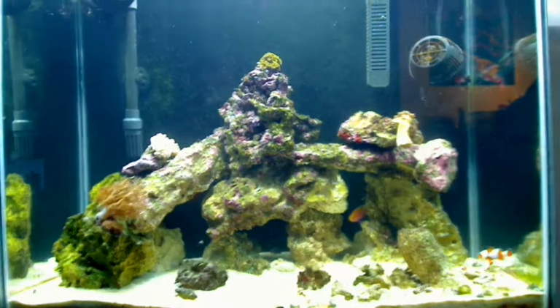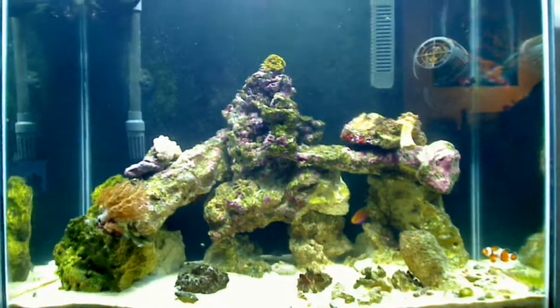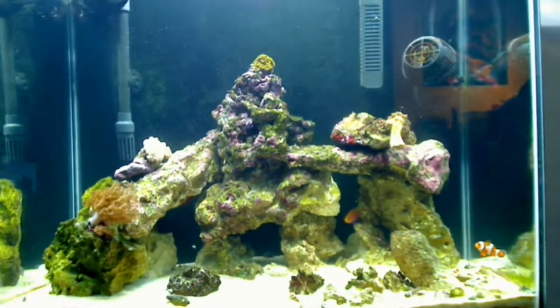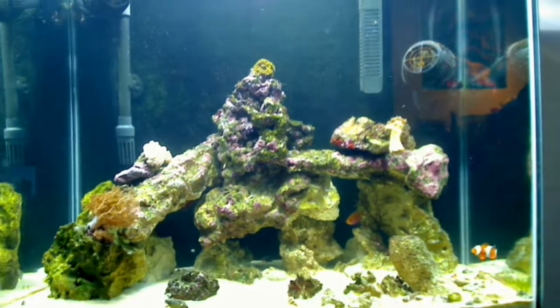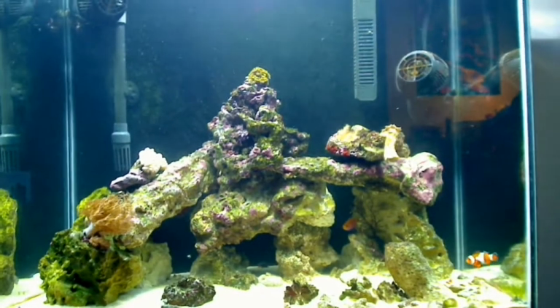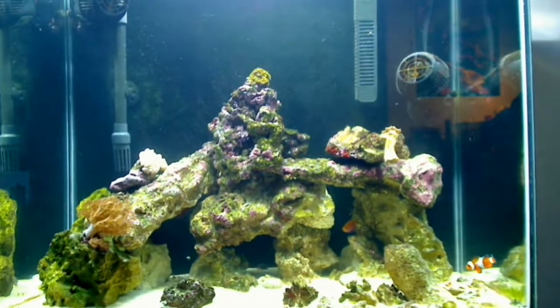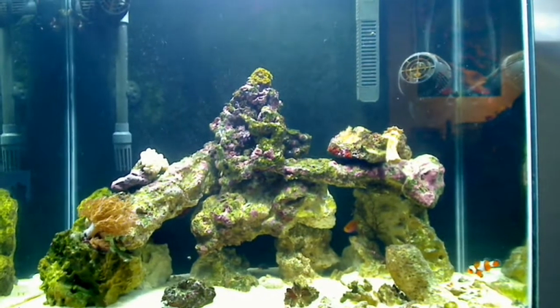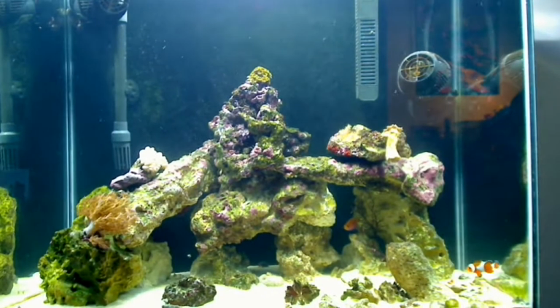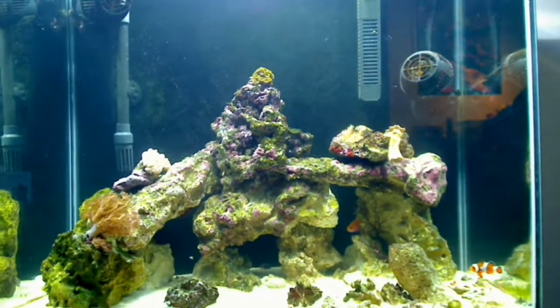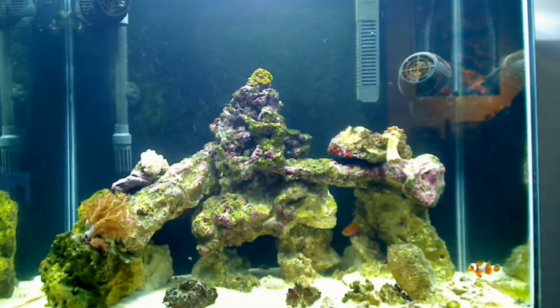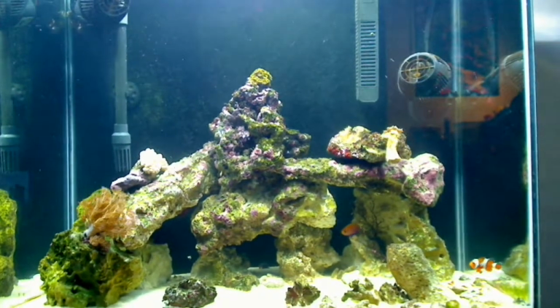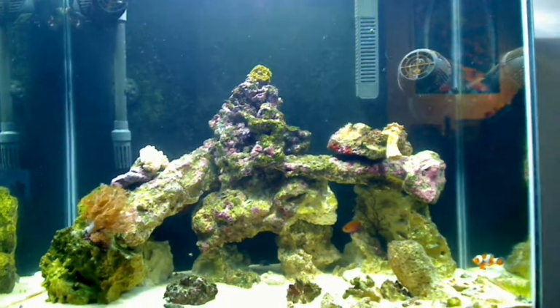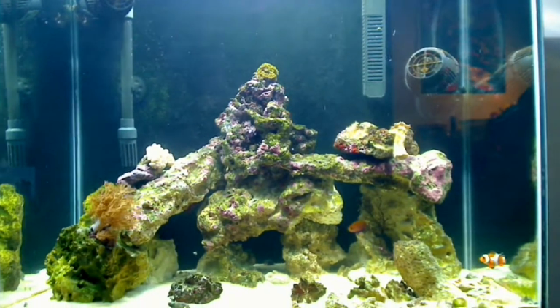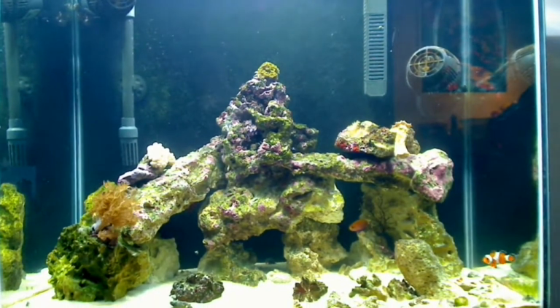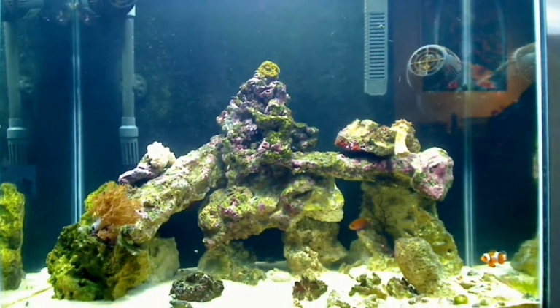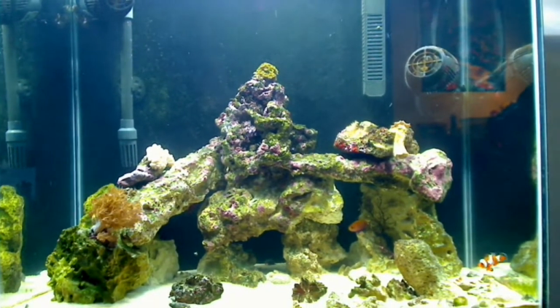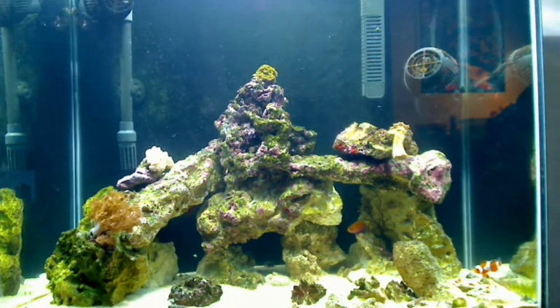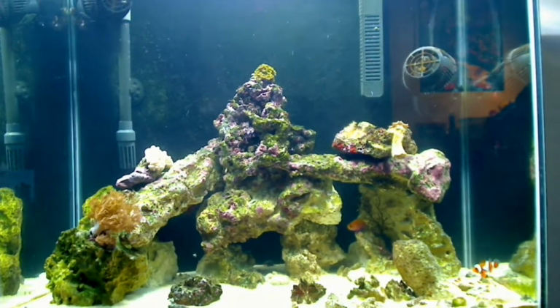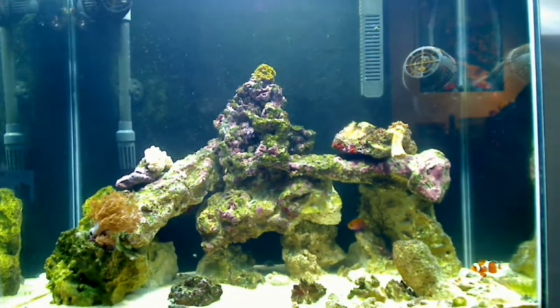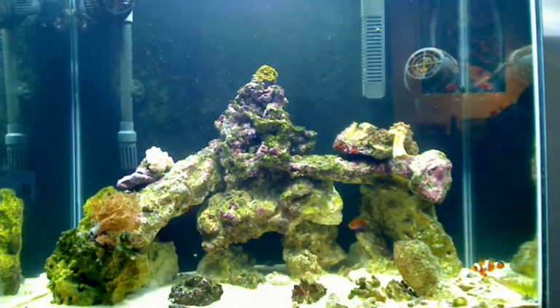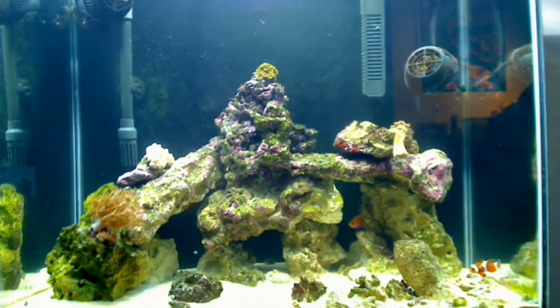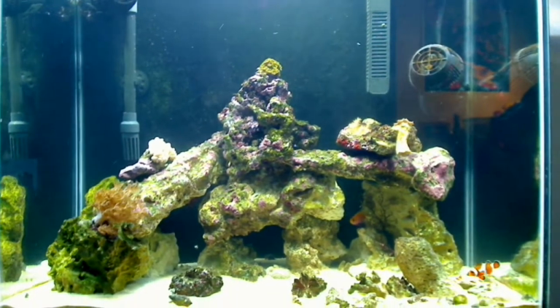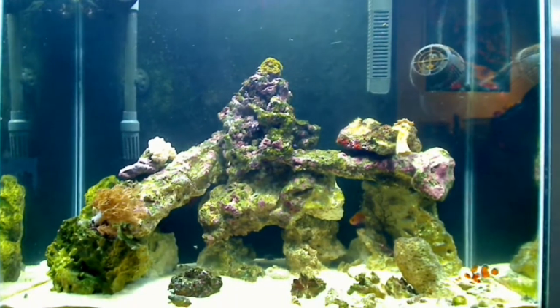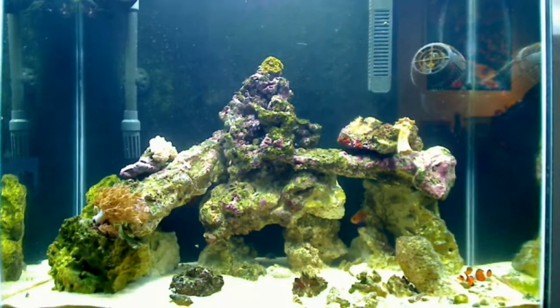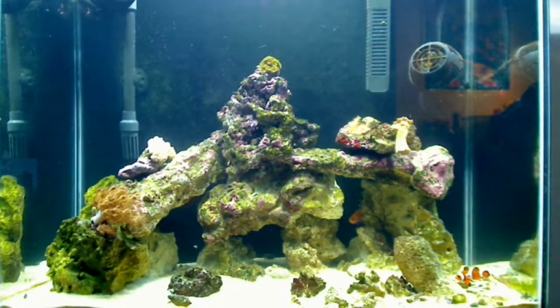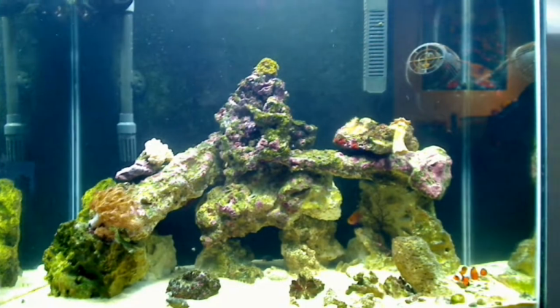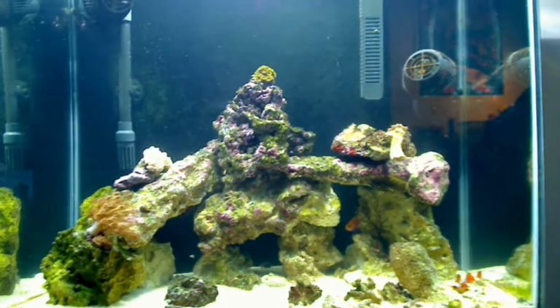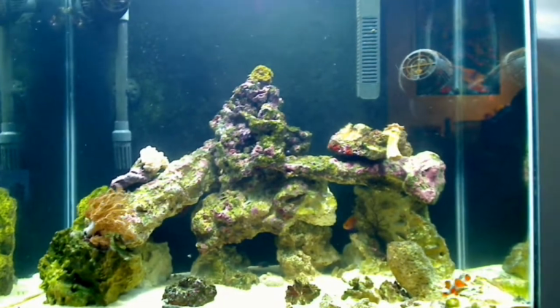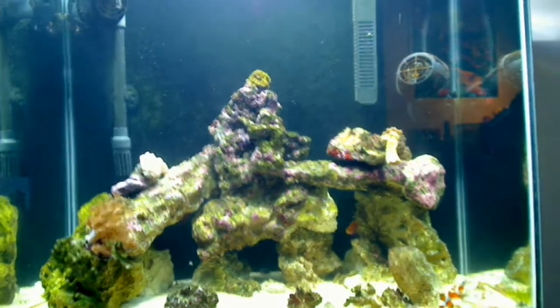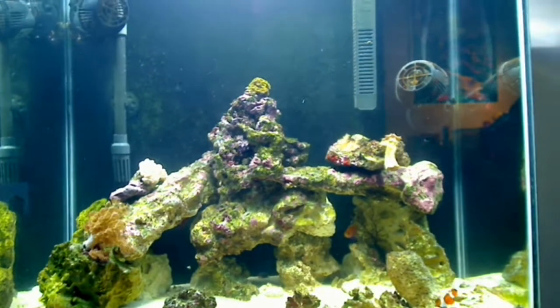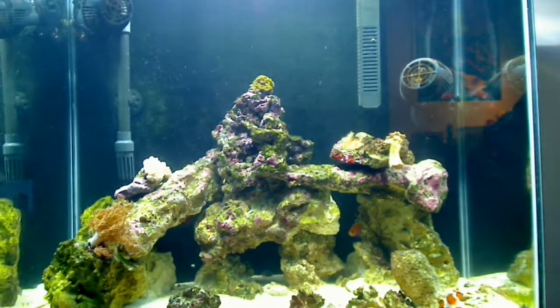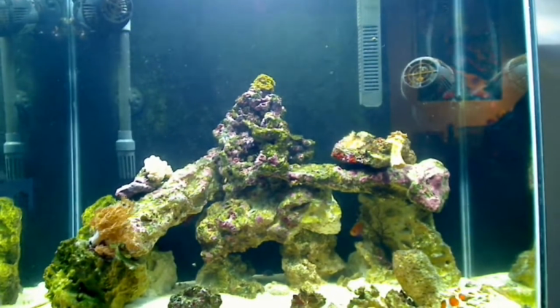Hello everyone, welcome to my week 7 fish tank update. I have a couple of things going on, so I just wanted to go over them.